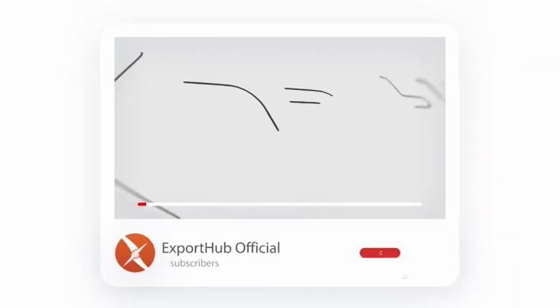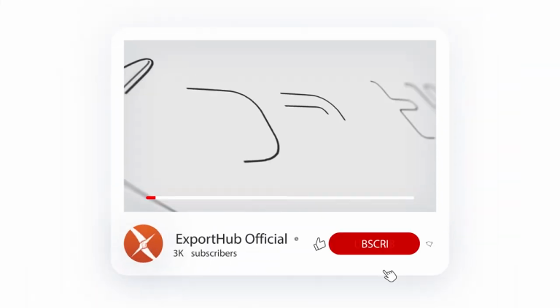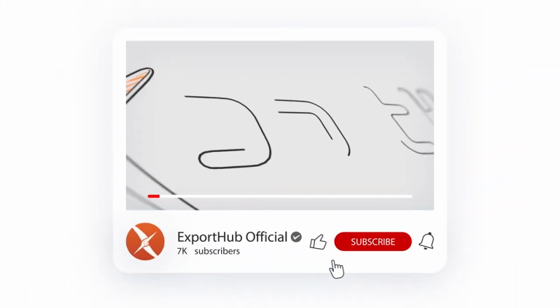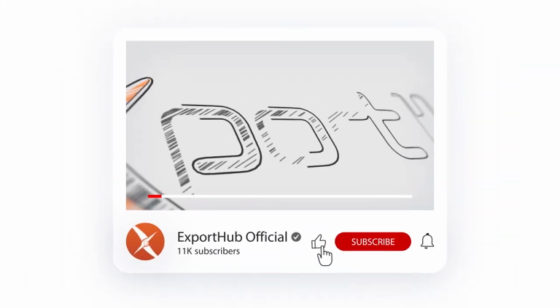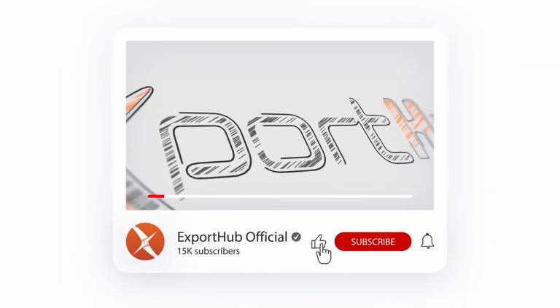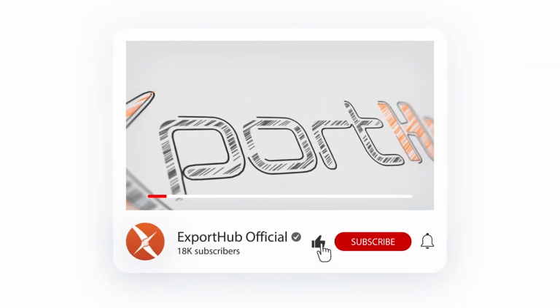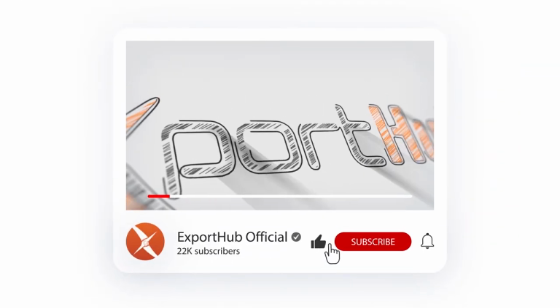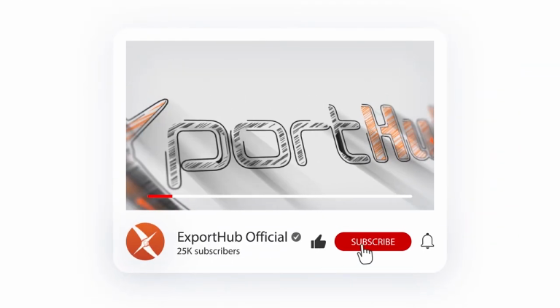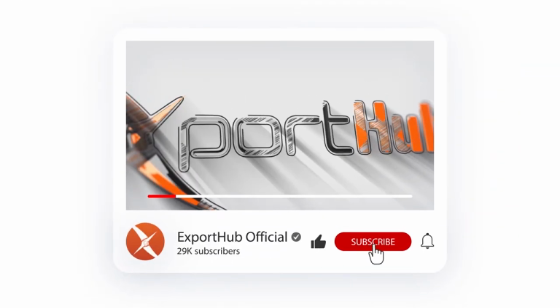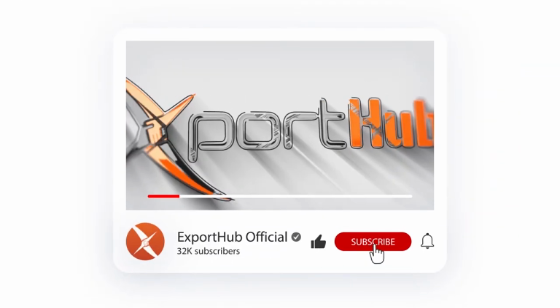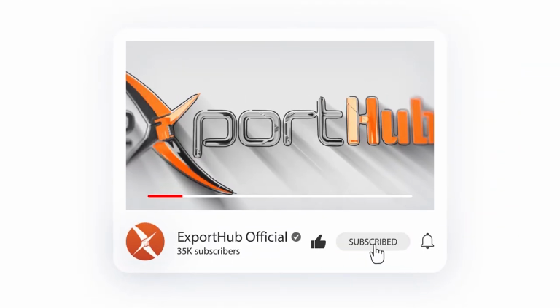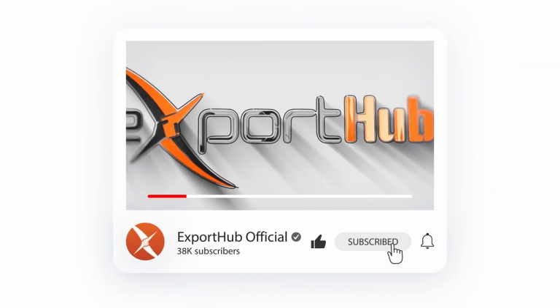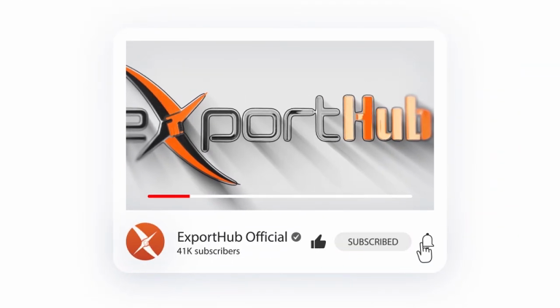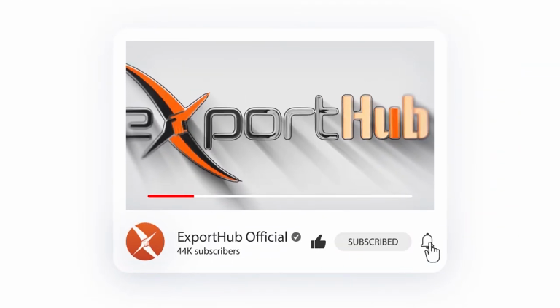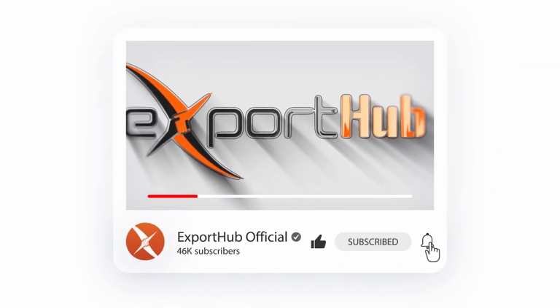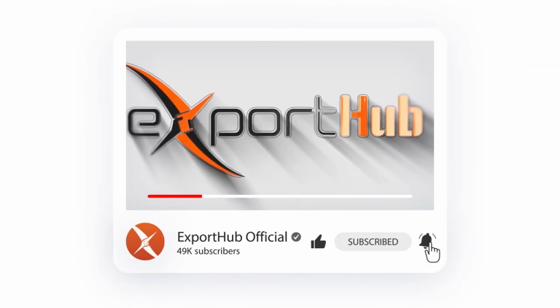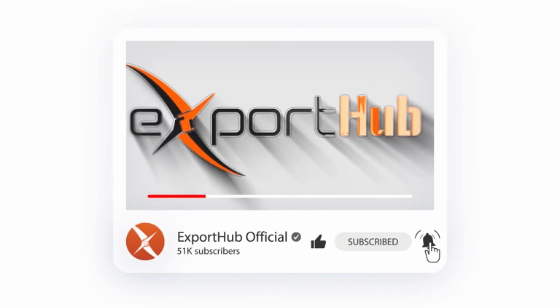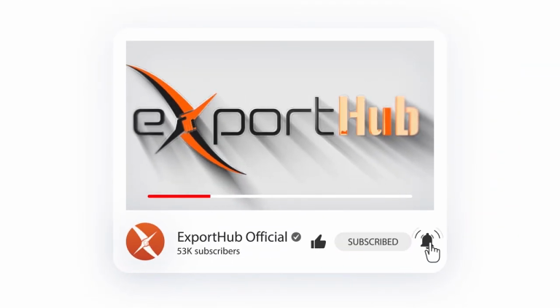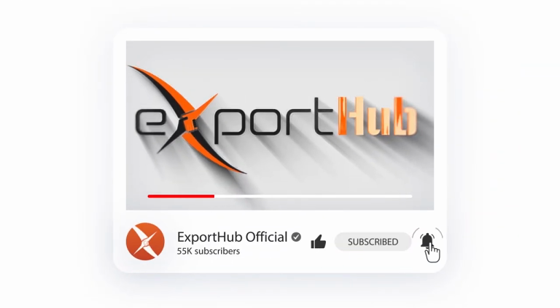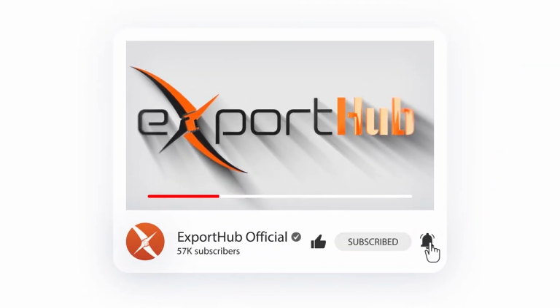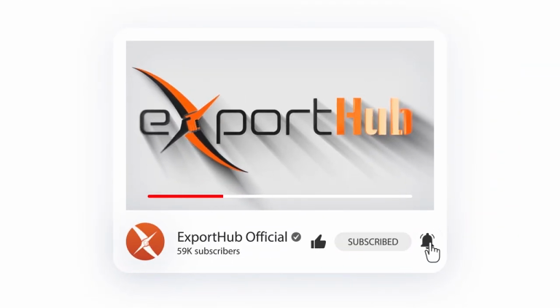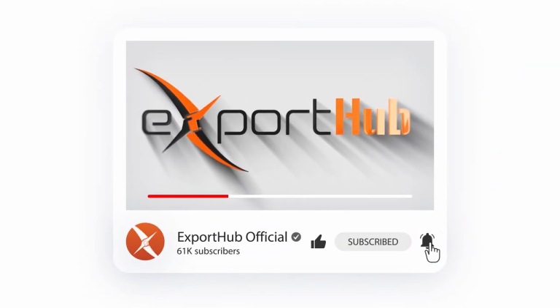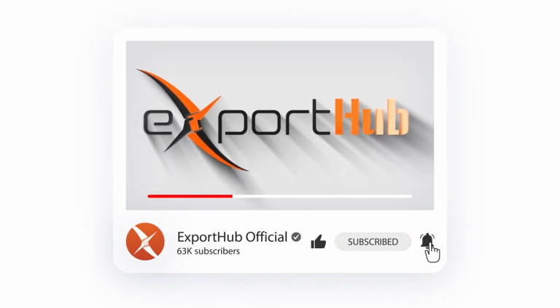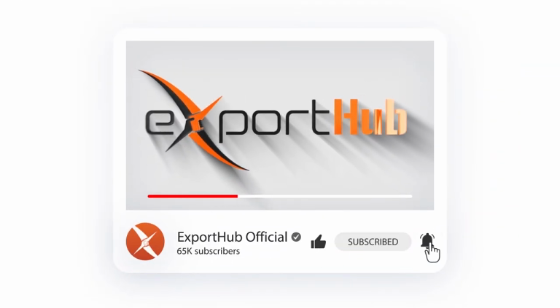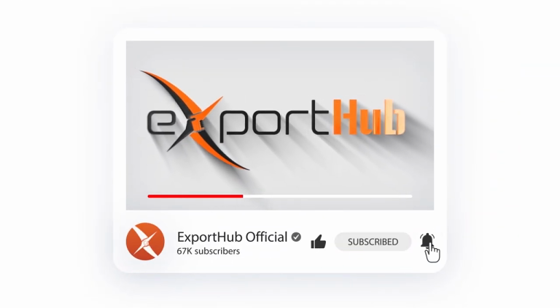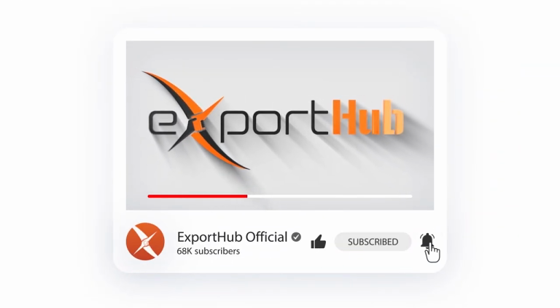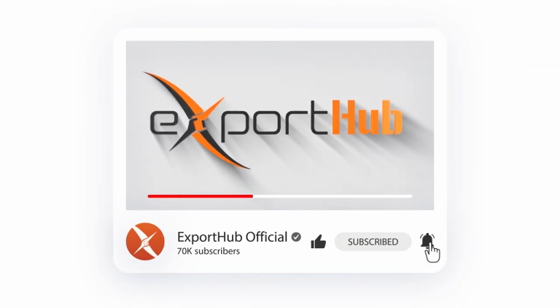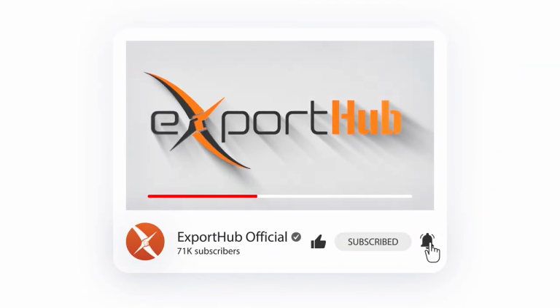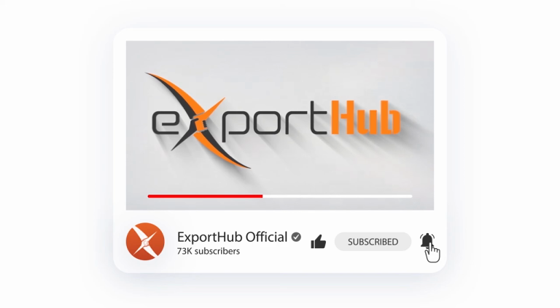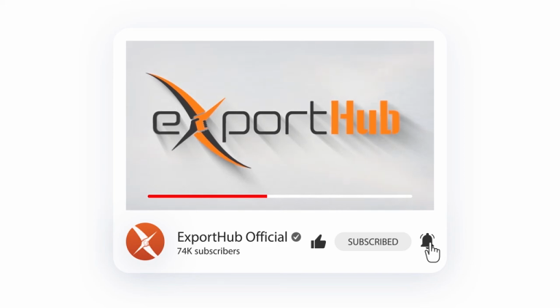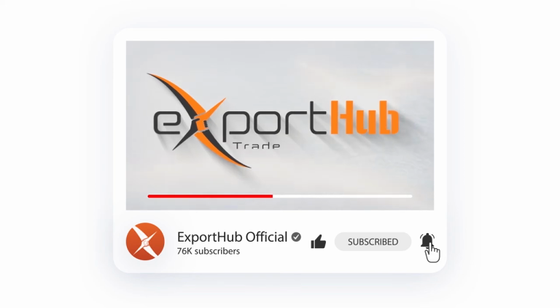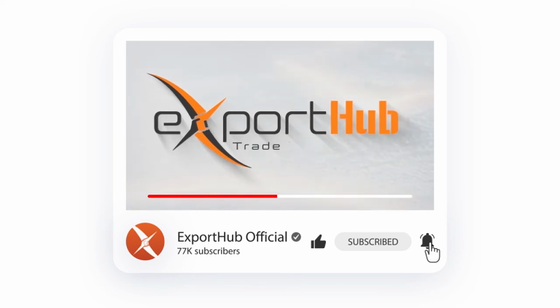For more videos like this, make sure to subscribe to our YouTube channel and press the bell icon.